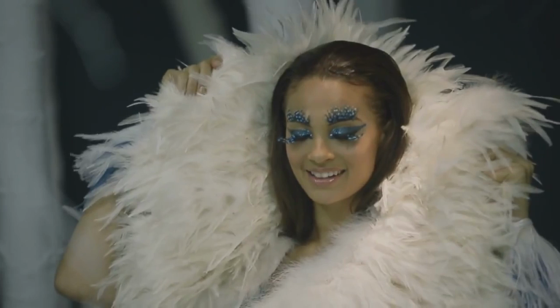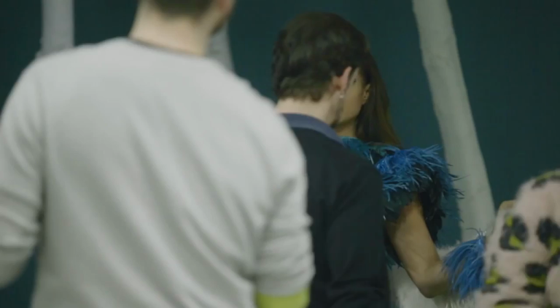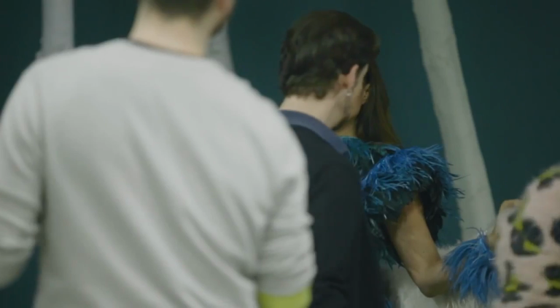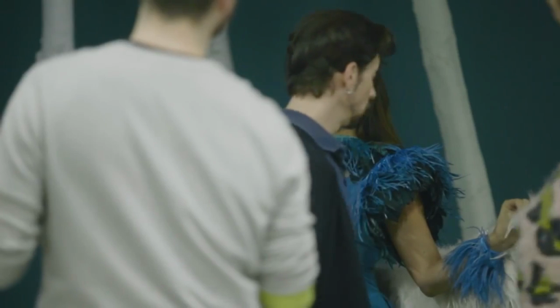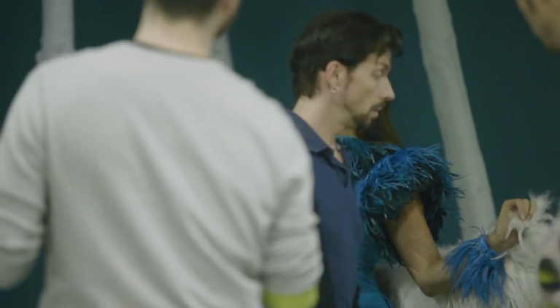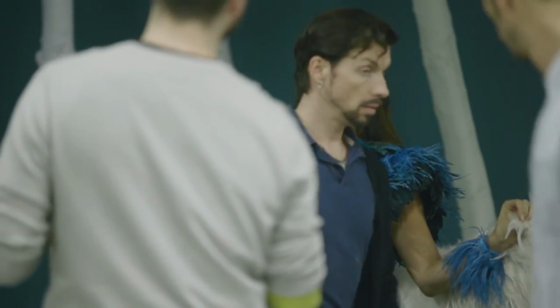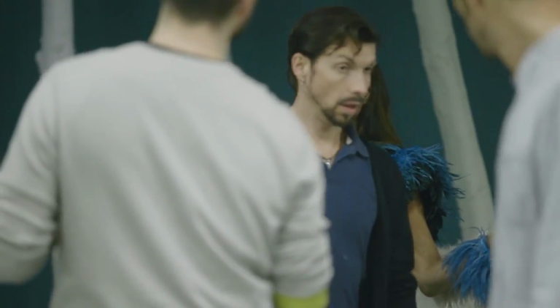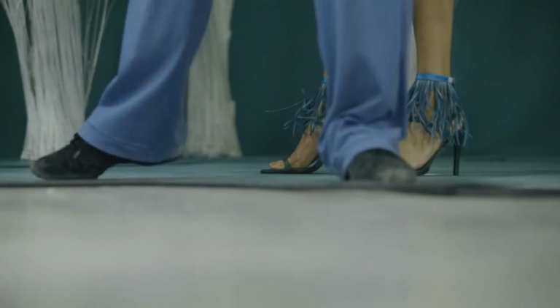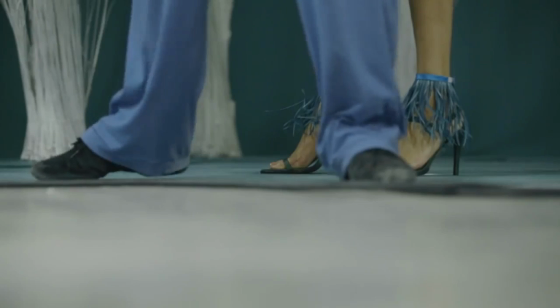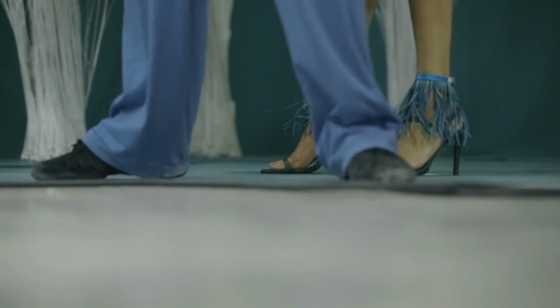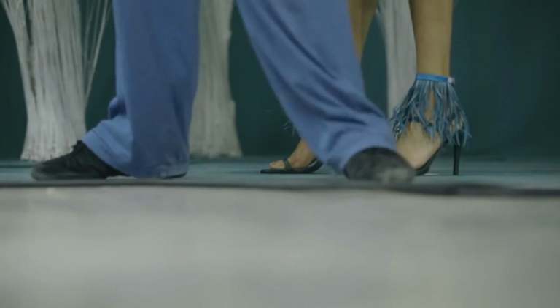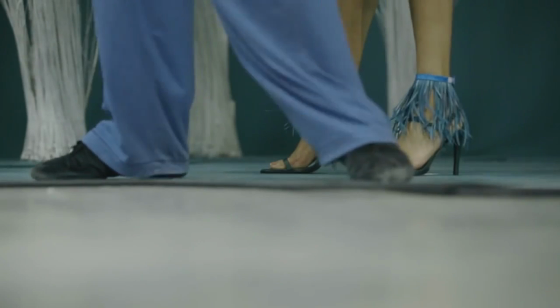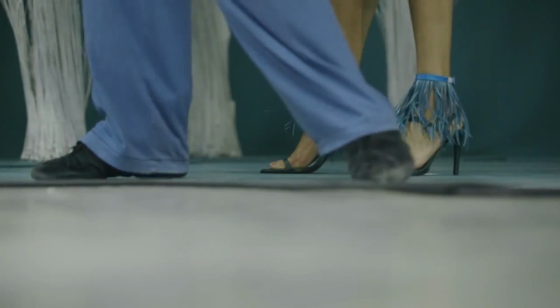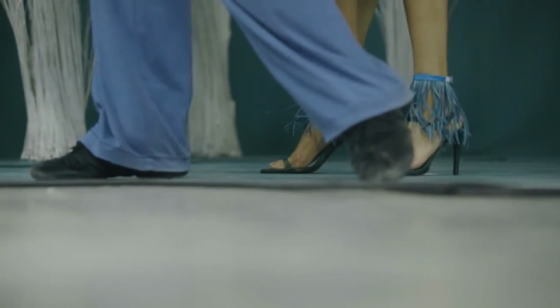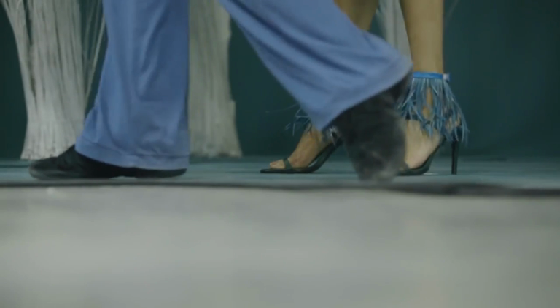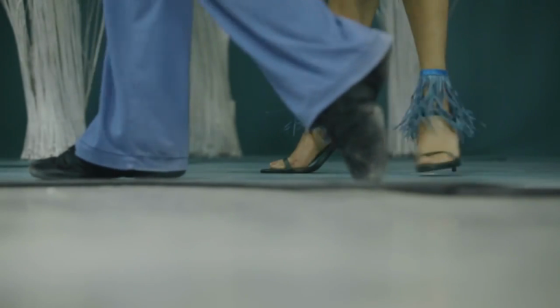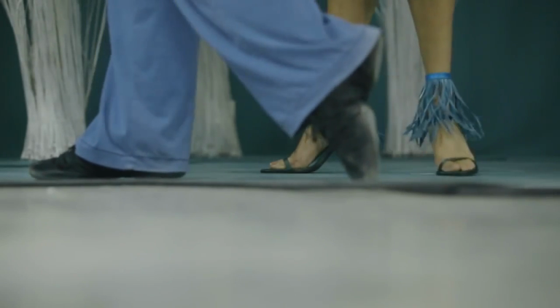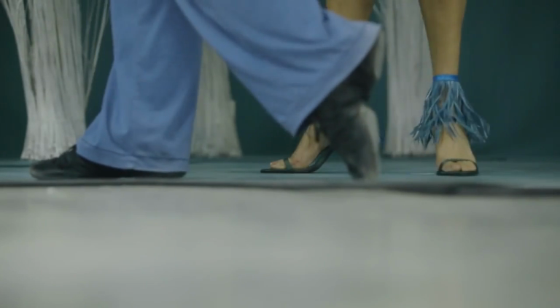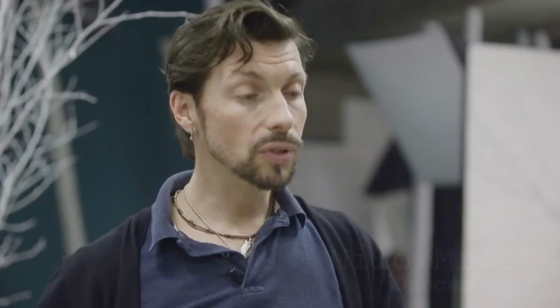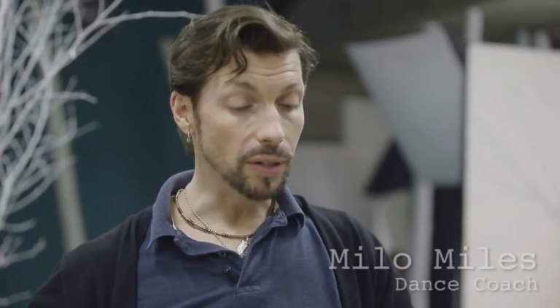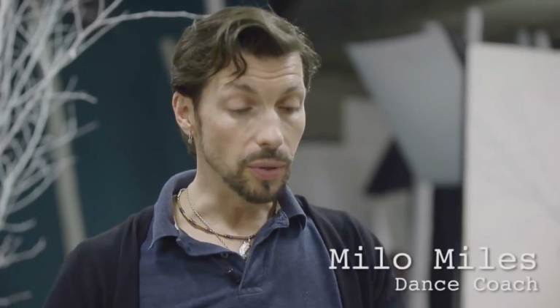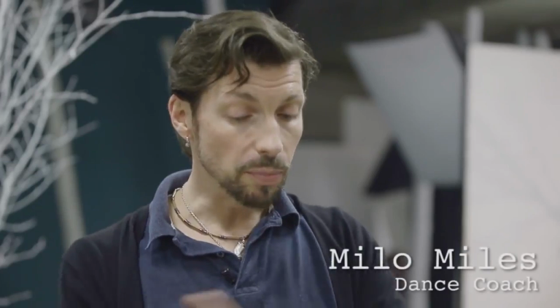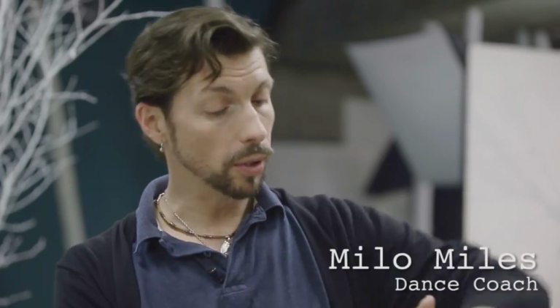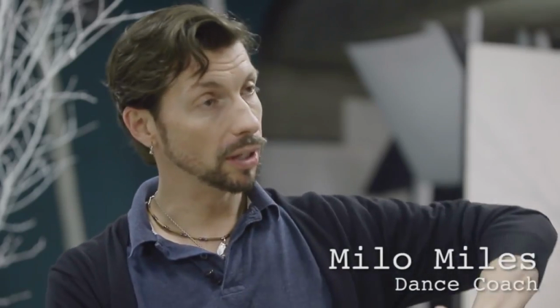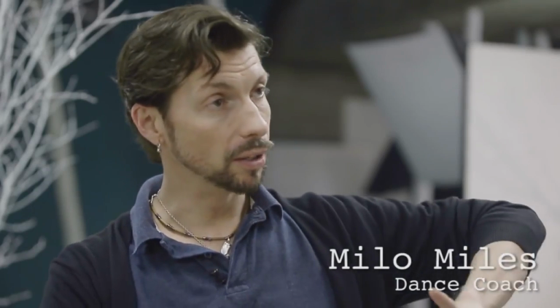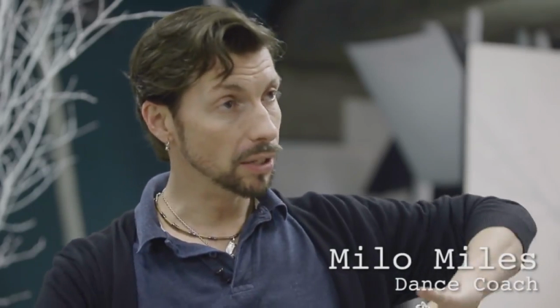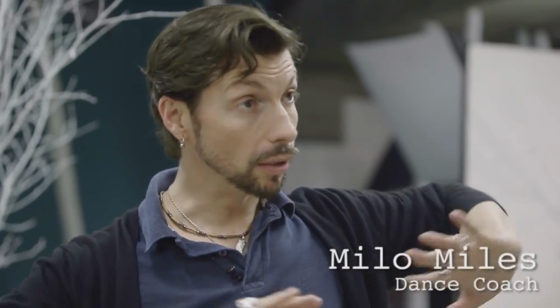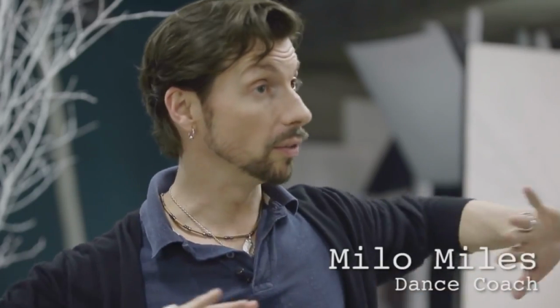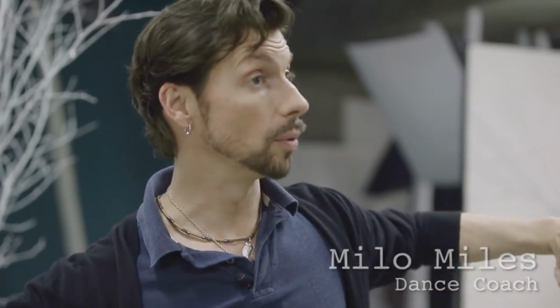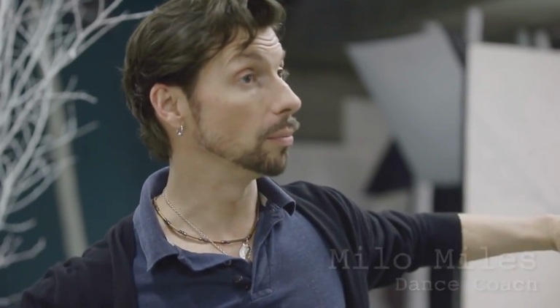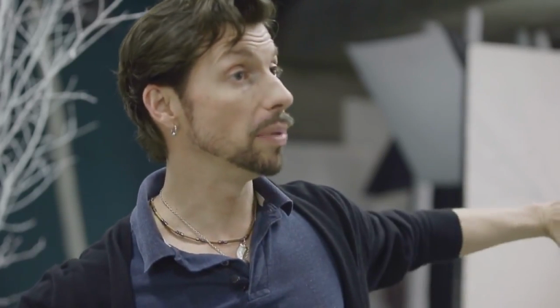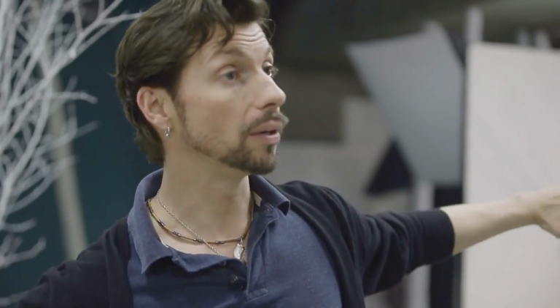We started off really small, did tiny little movements, and then she started to explore her colour by doing things that were a little bit bigger.